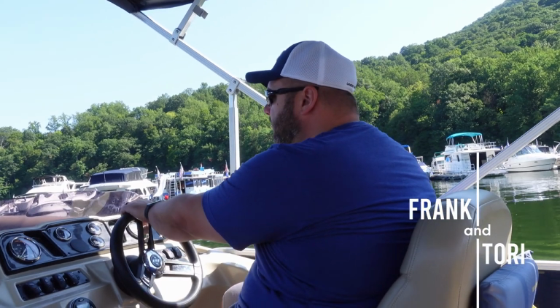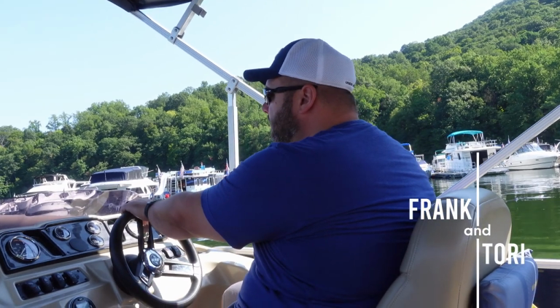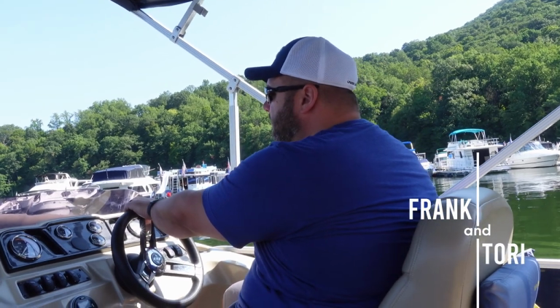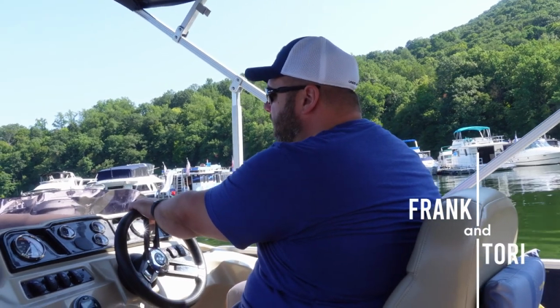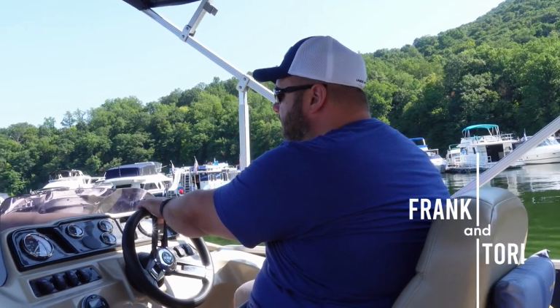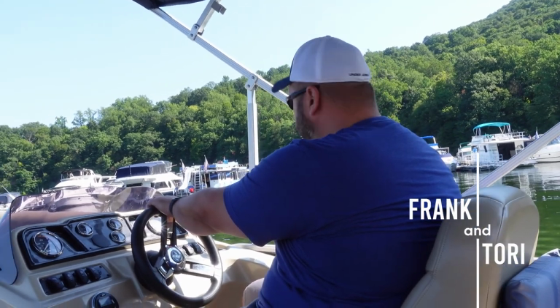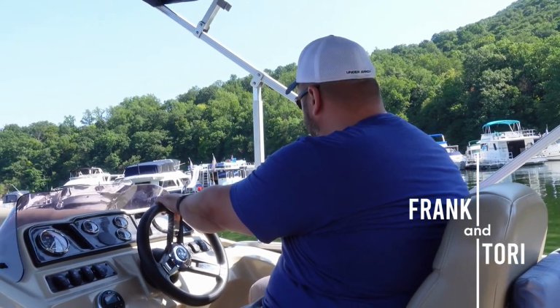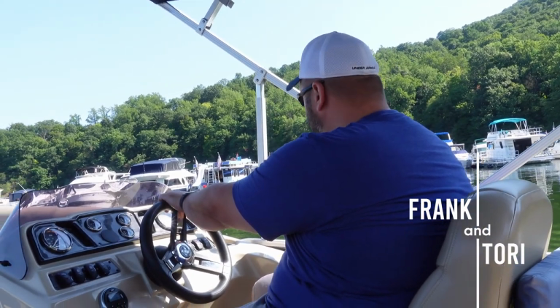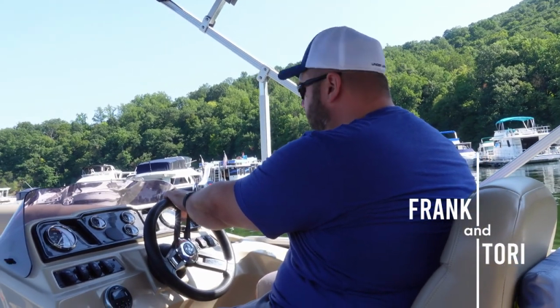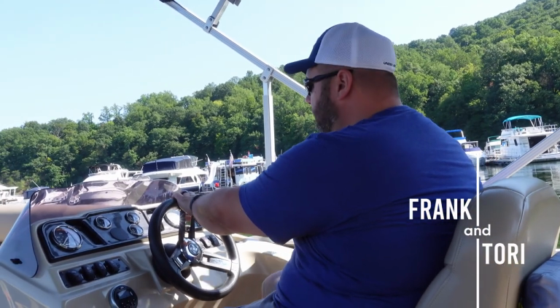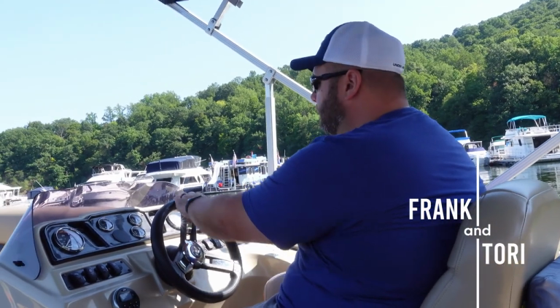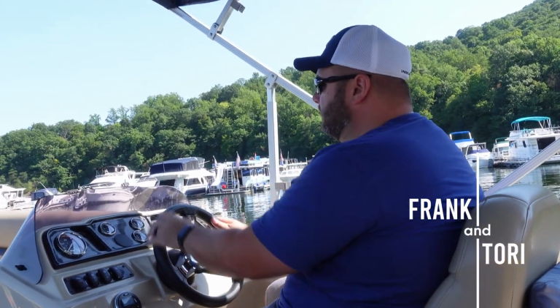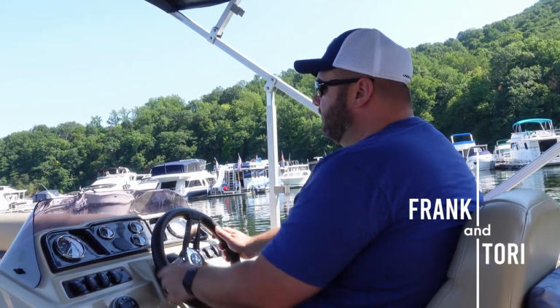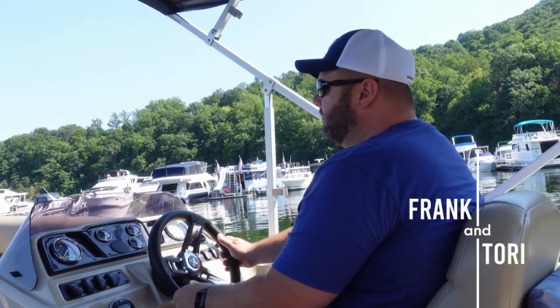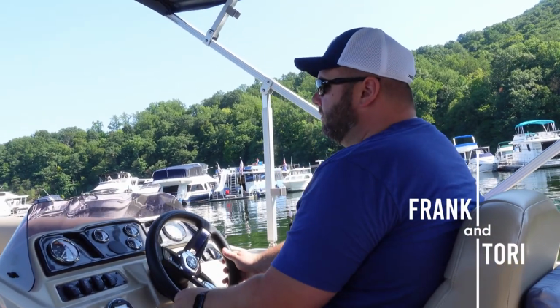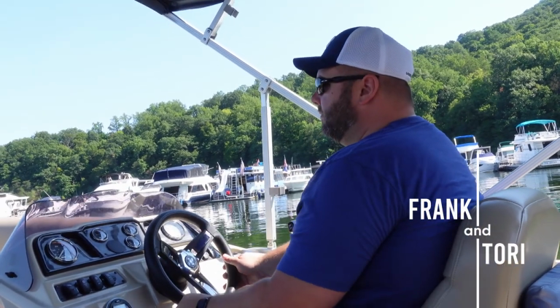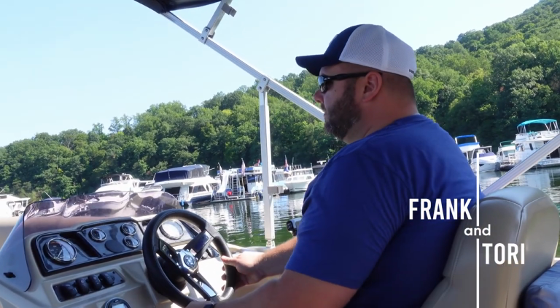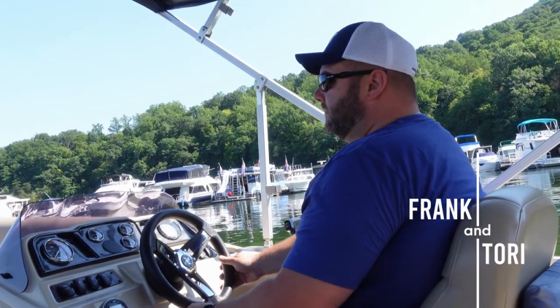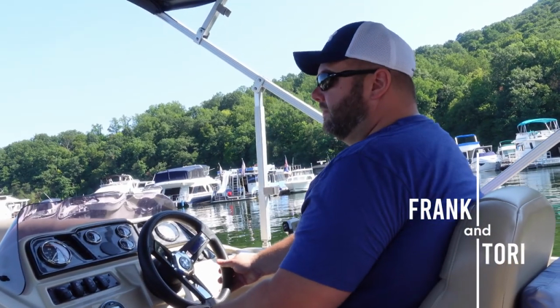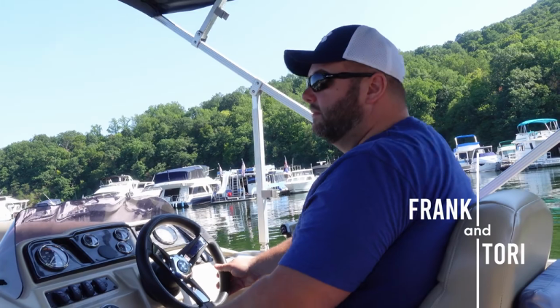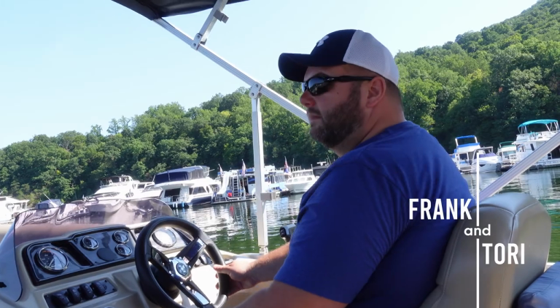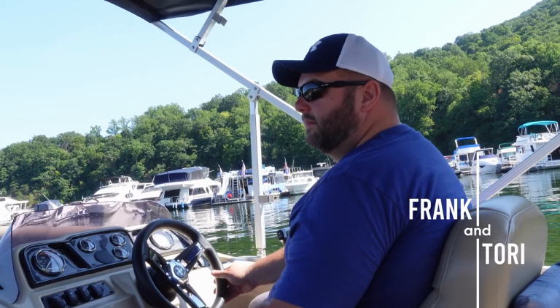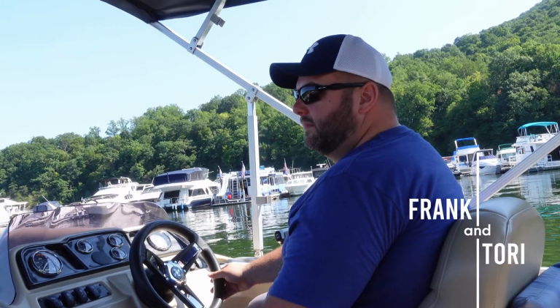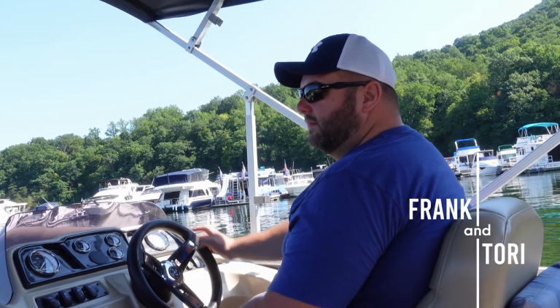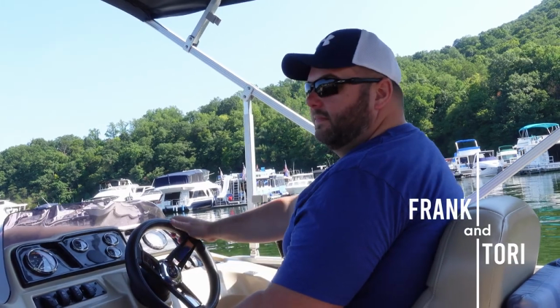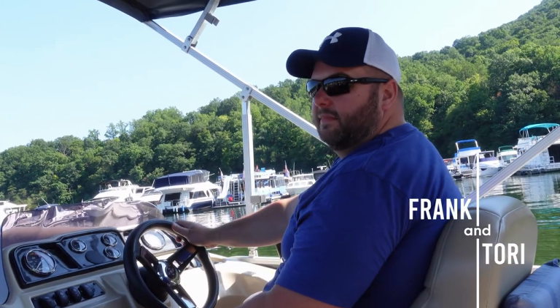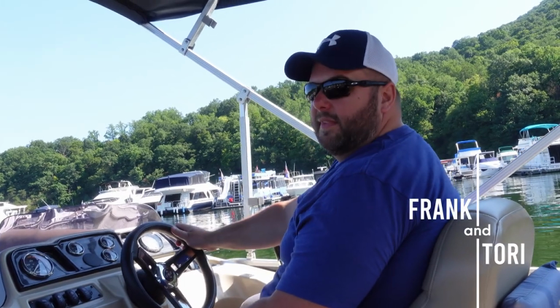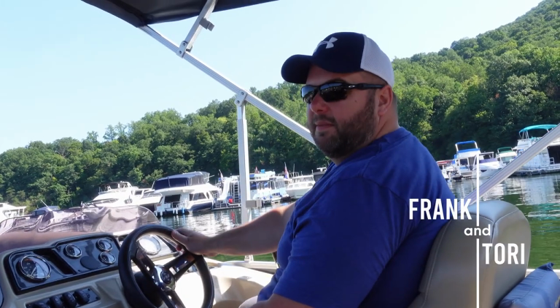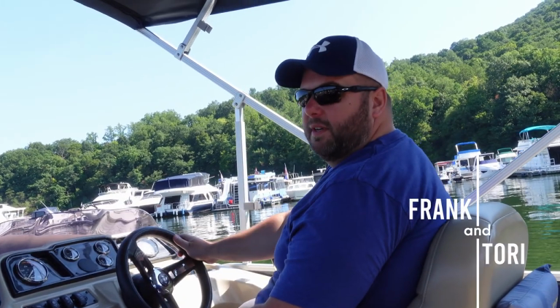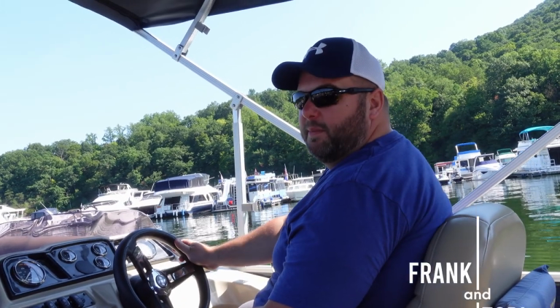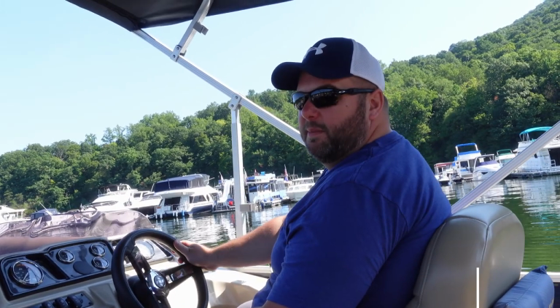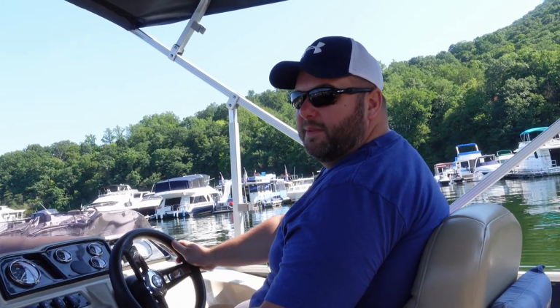Captain Frank on his maiden voyage. Never dreamed of it before.